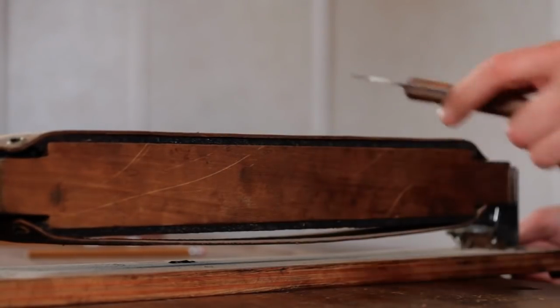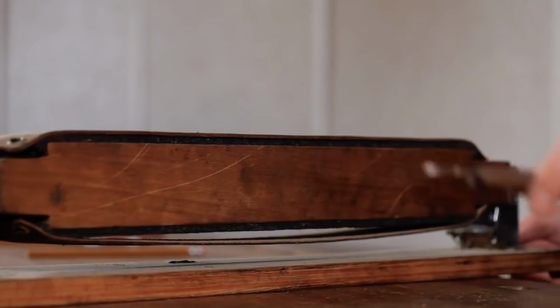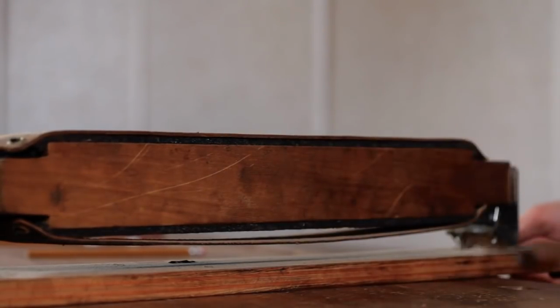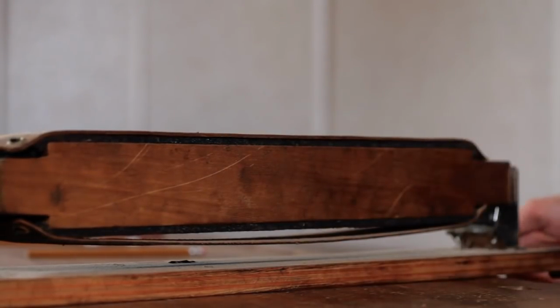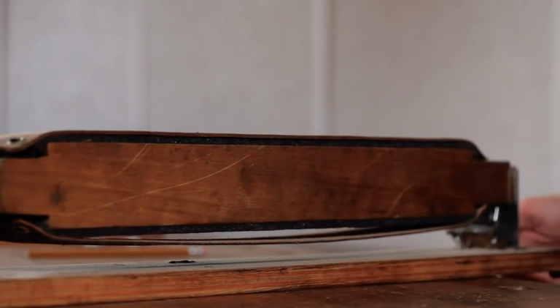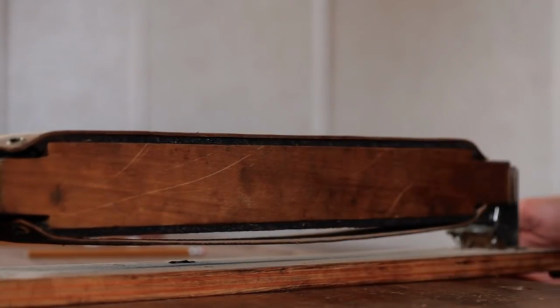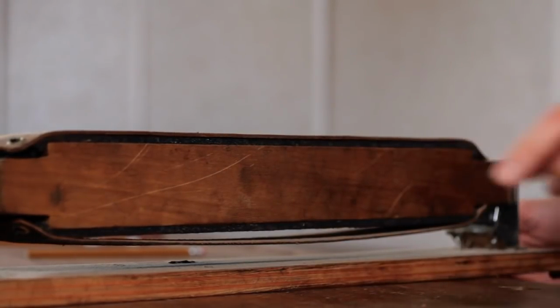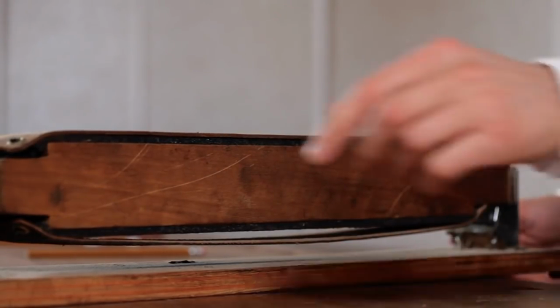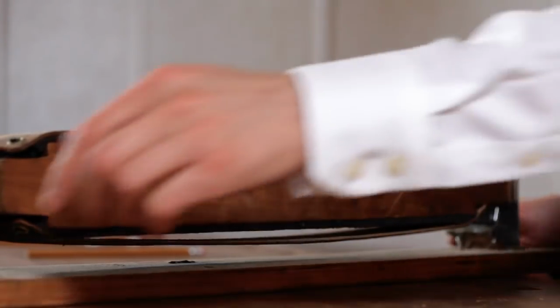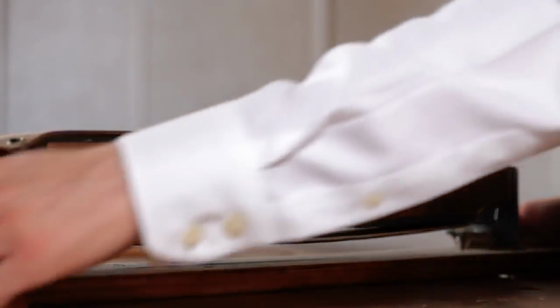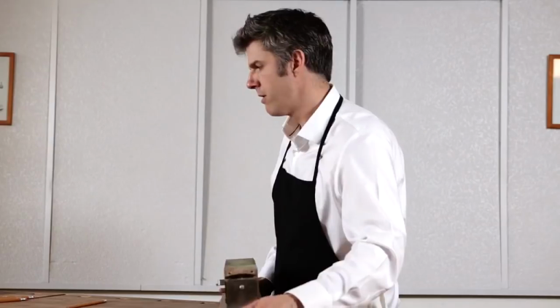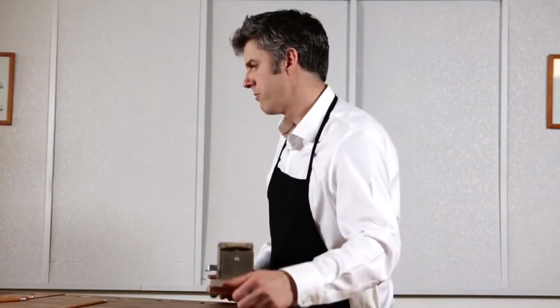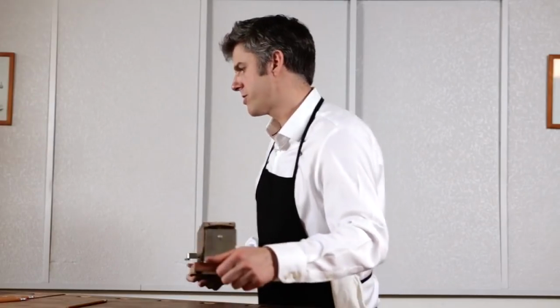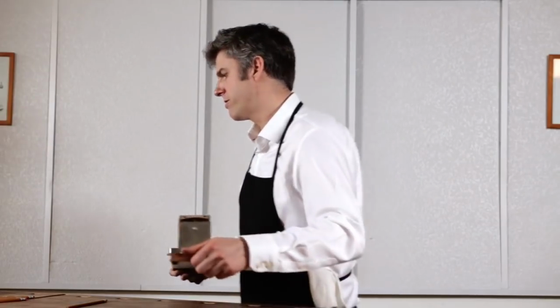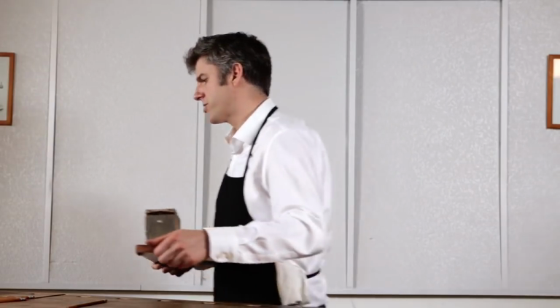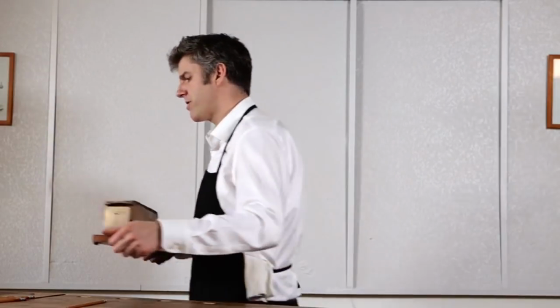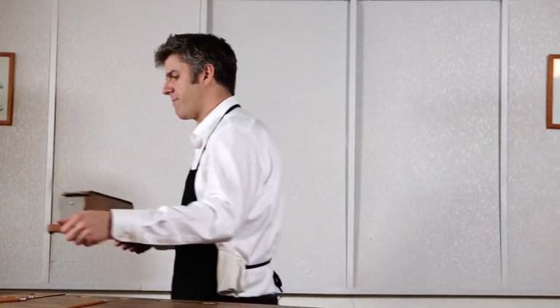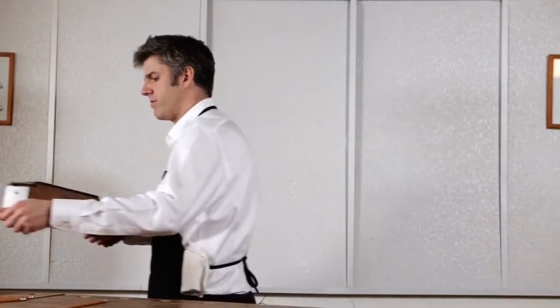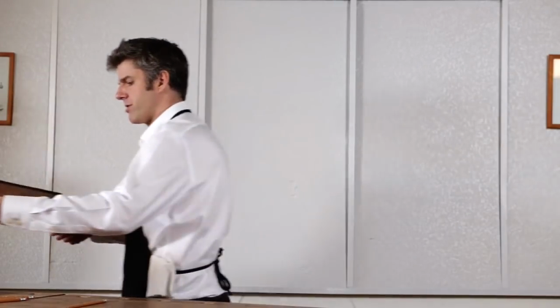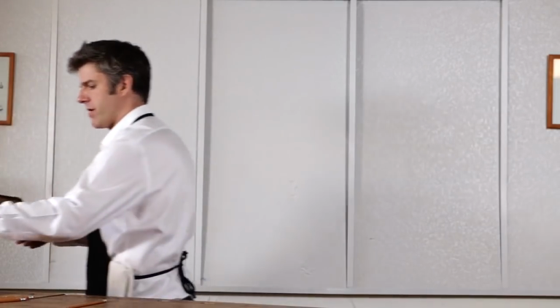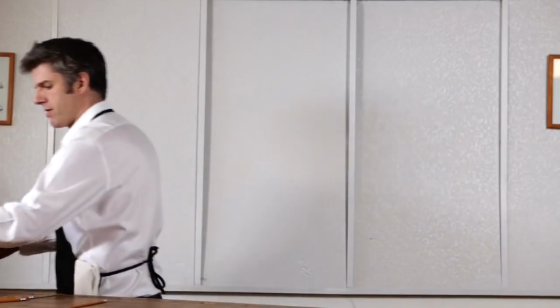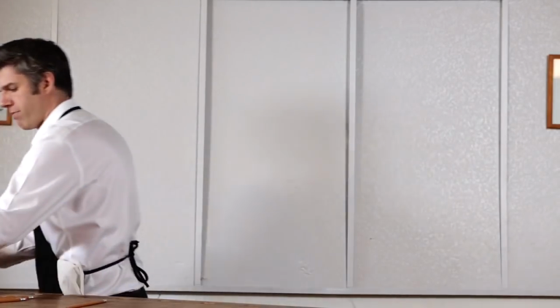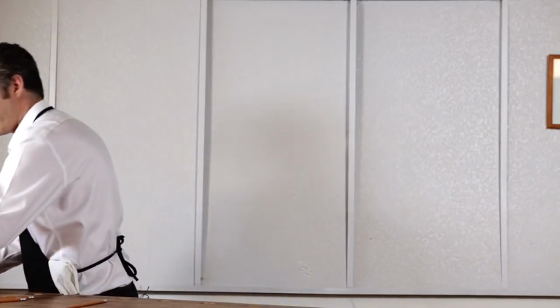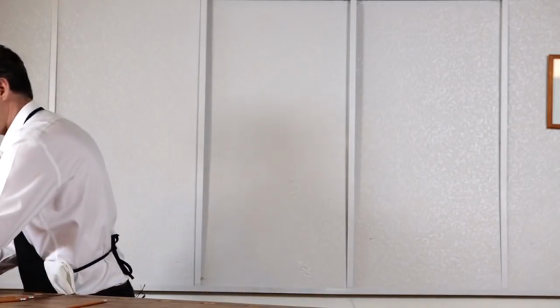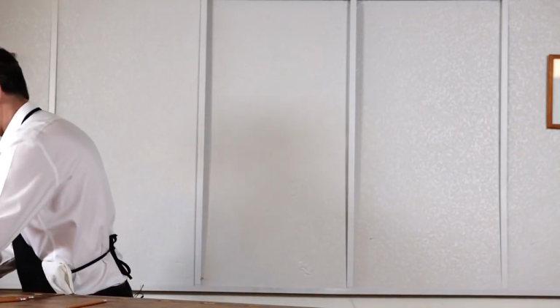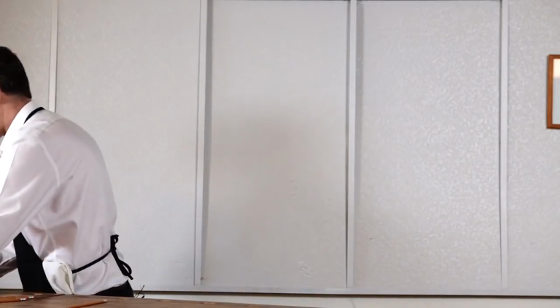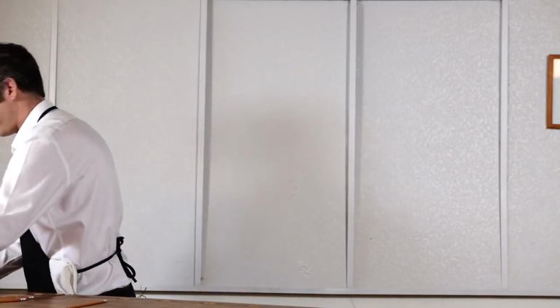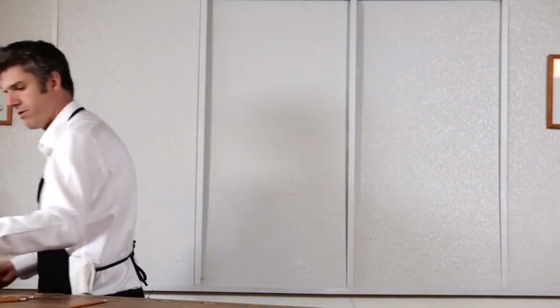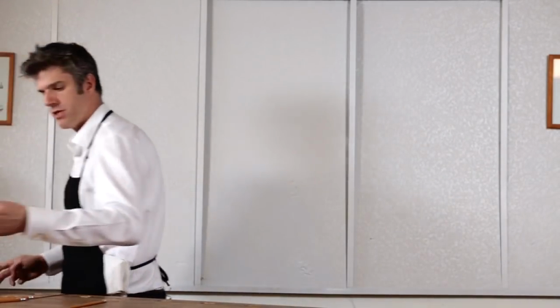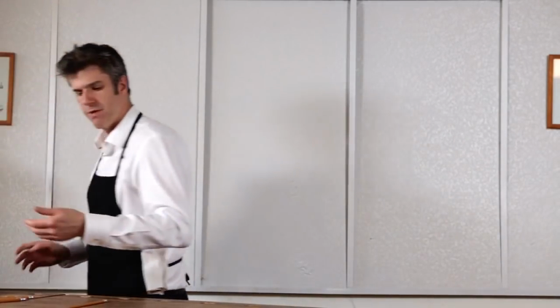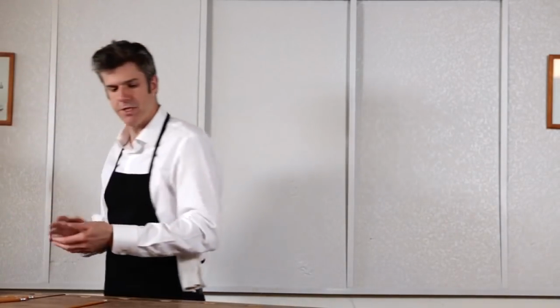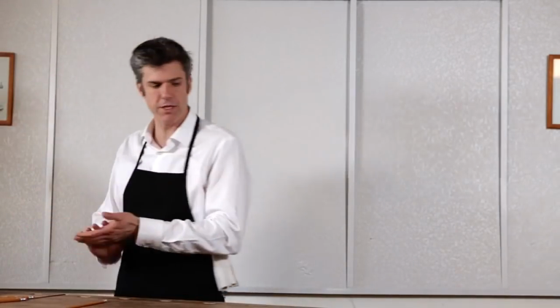Once your knife is sharpened, return the strop to its resting place before anyone knows it's been missing.